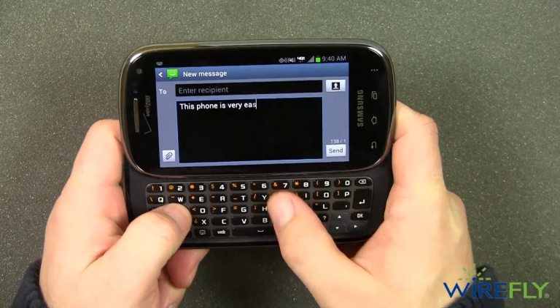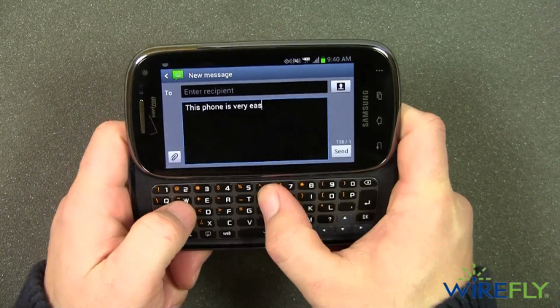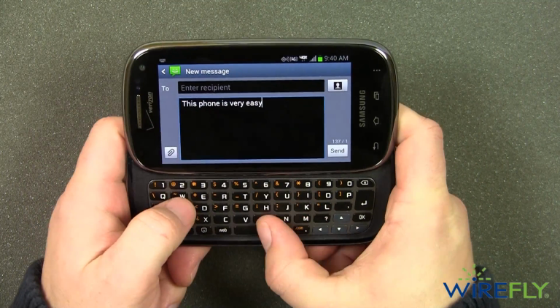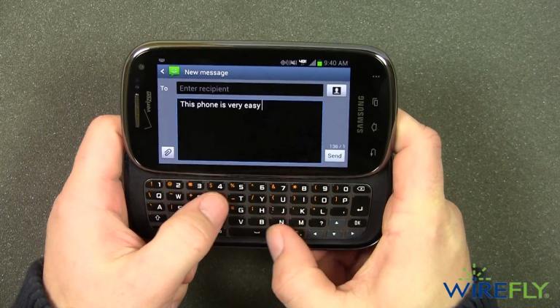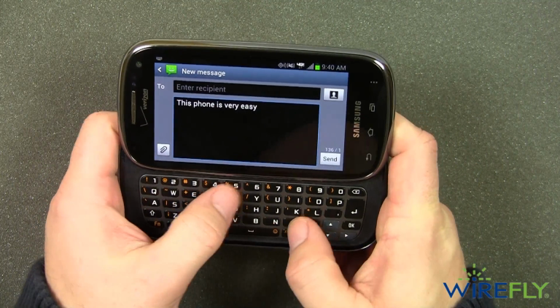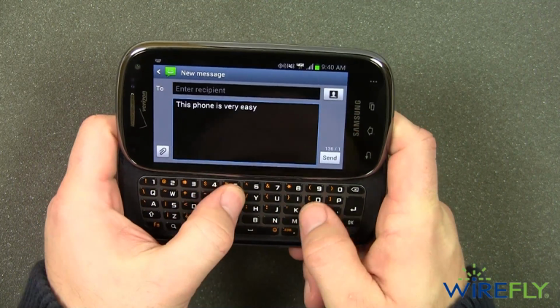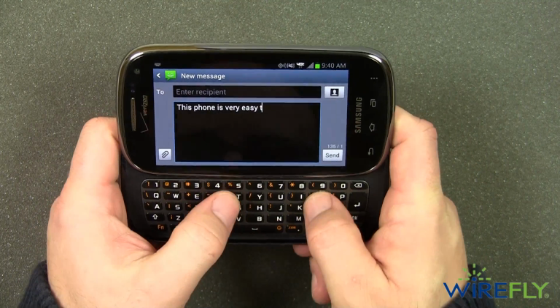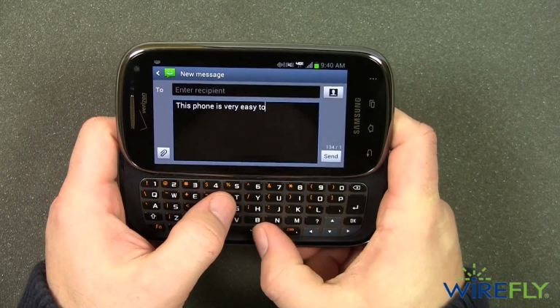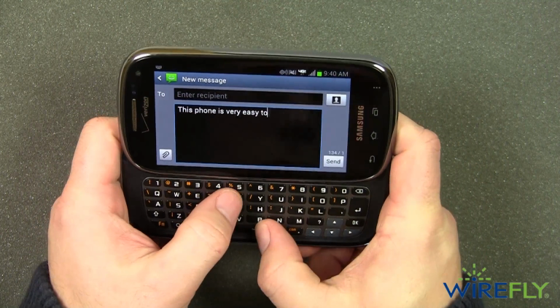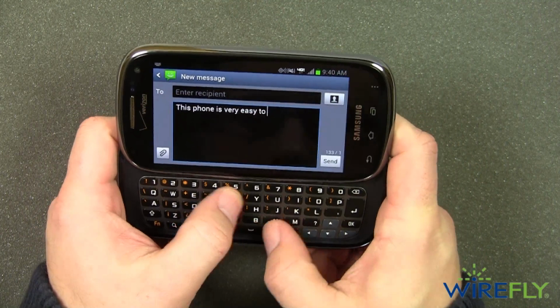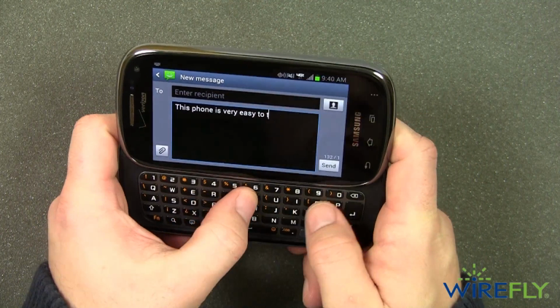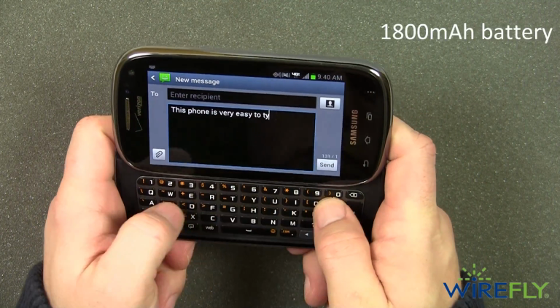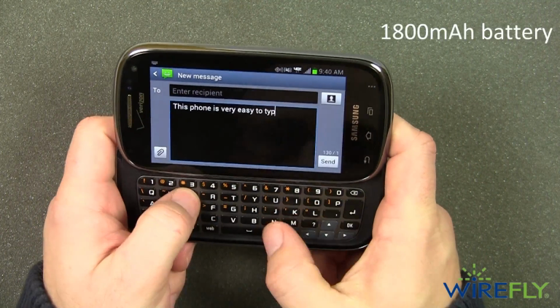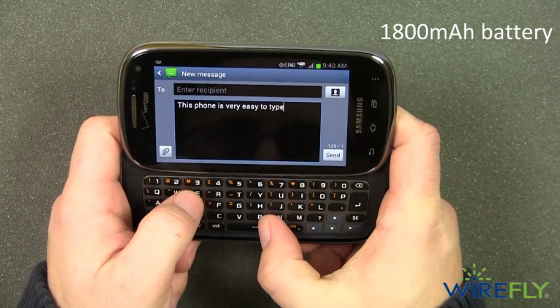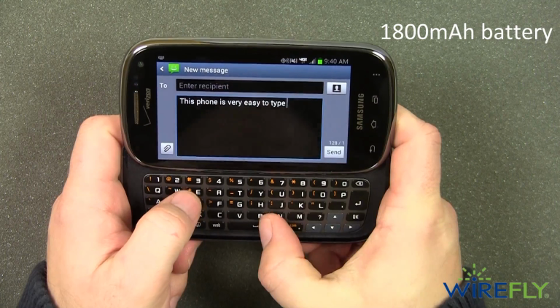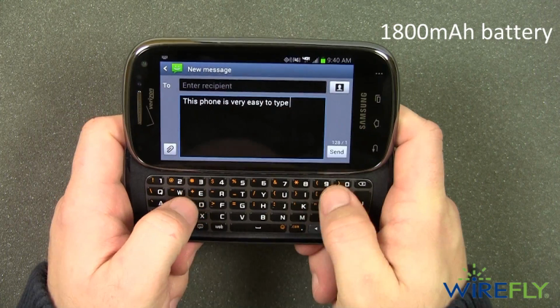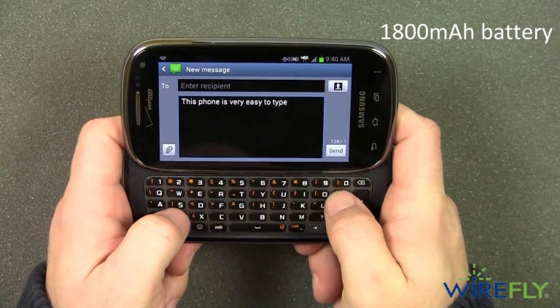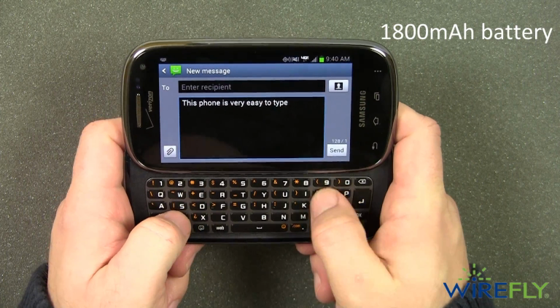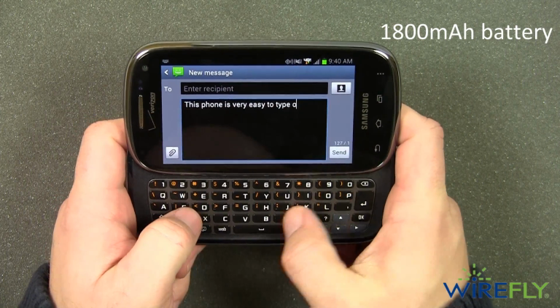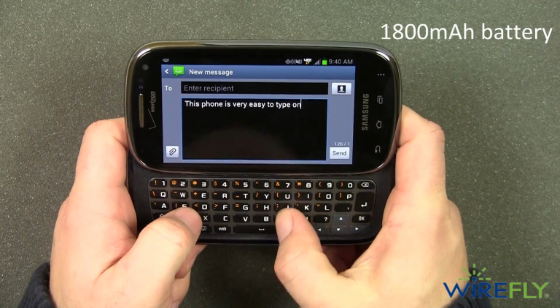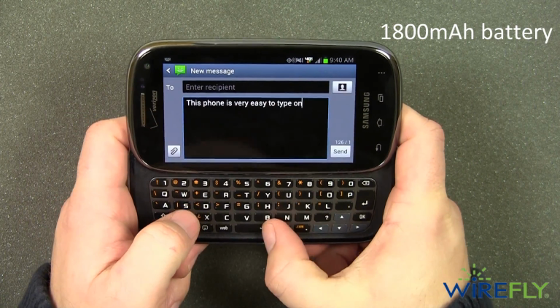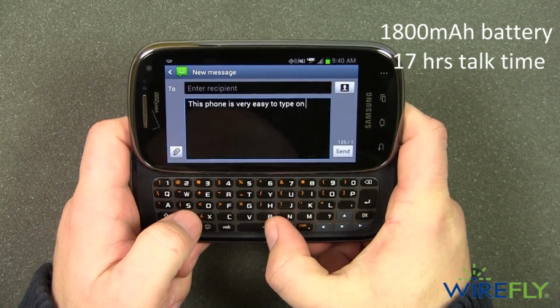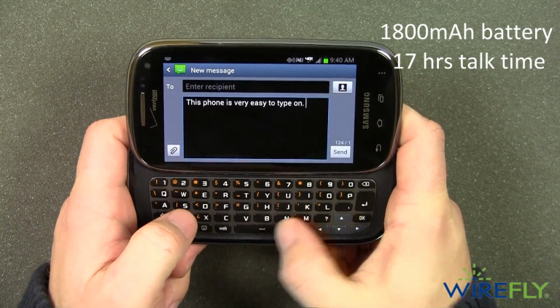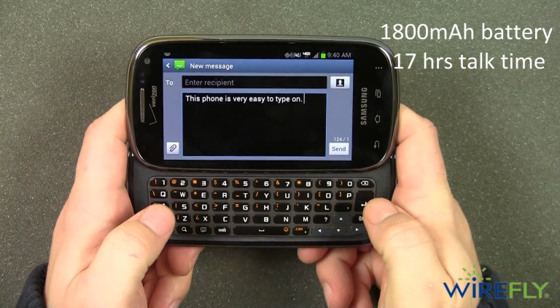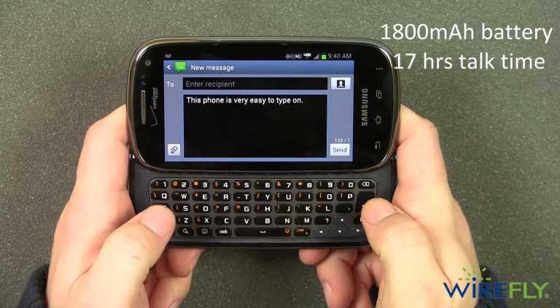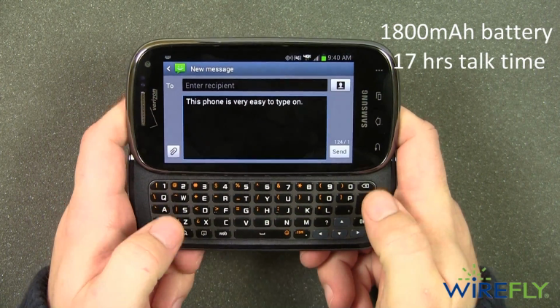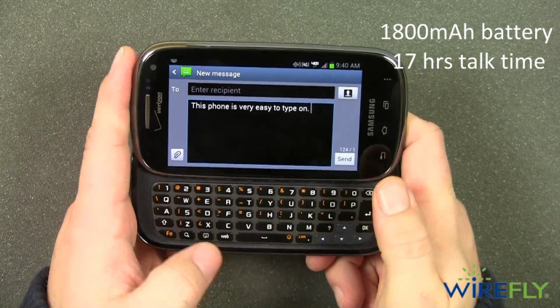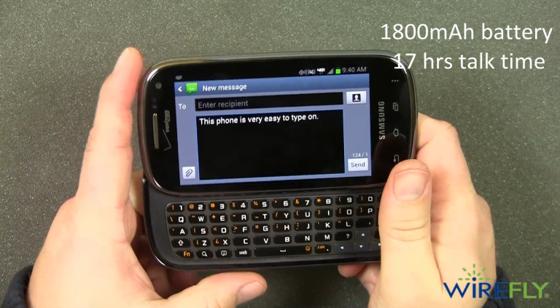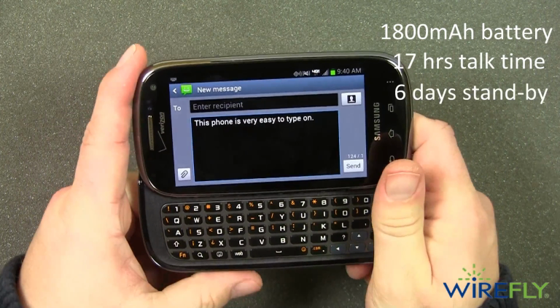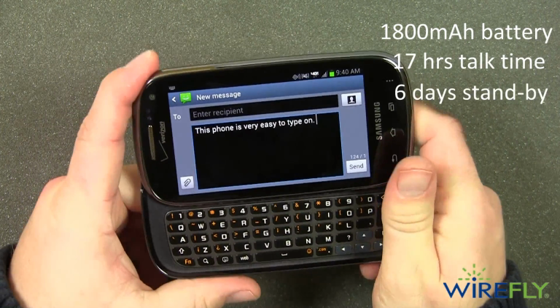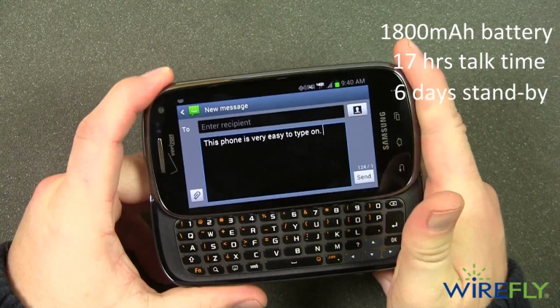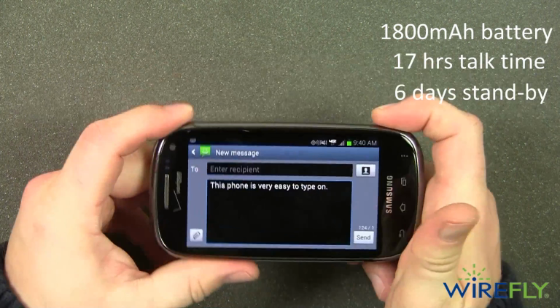Battery life on the Stratosphere 2 is solid because of its 1800mAh battery that's good for 17 hours of talk time or 6 days of standby.